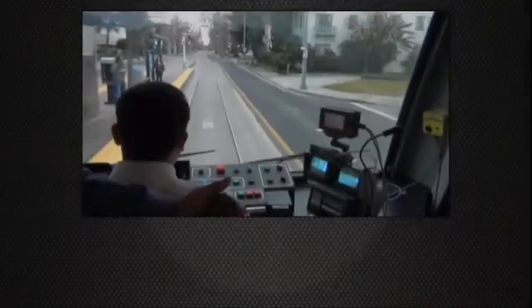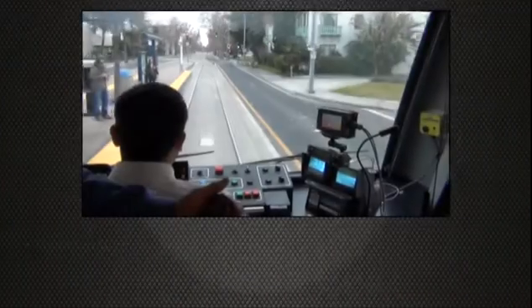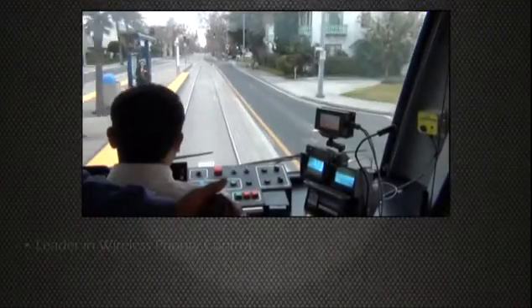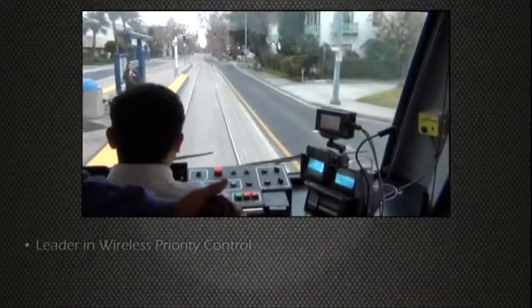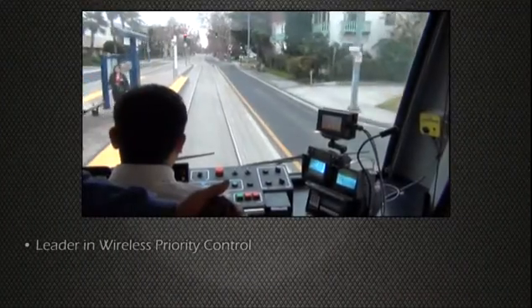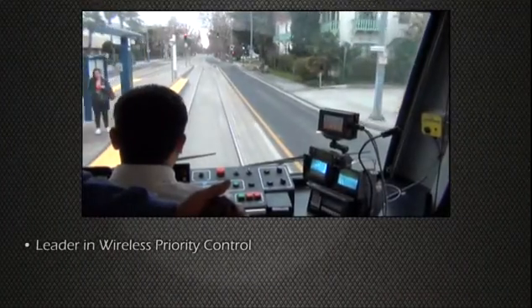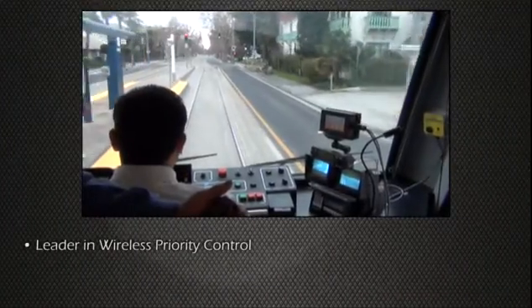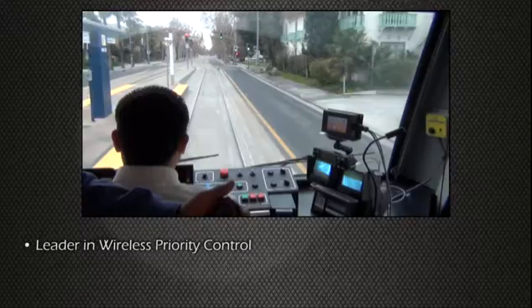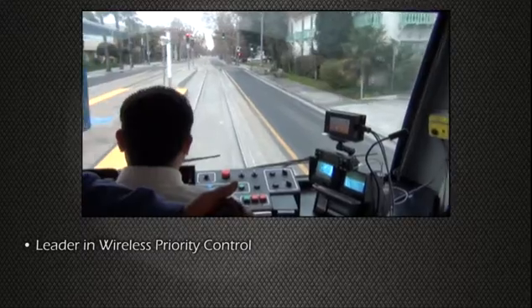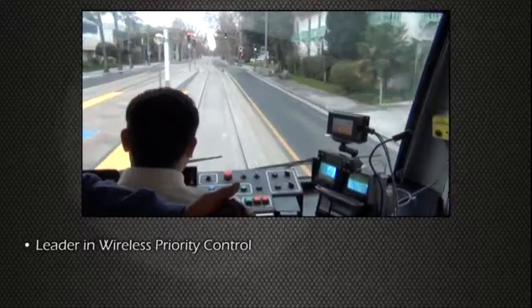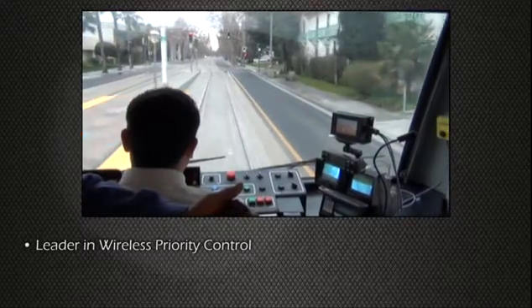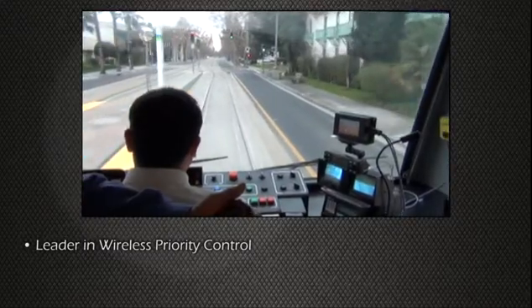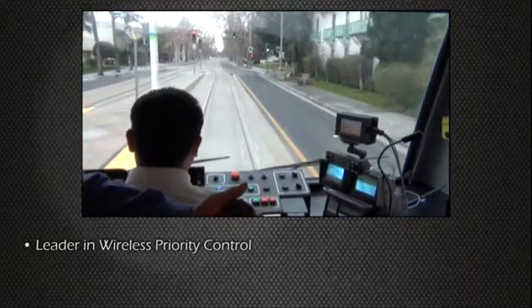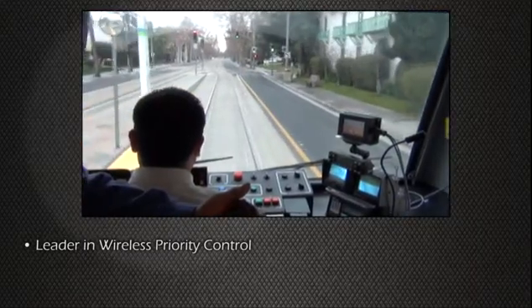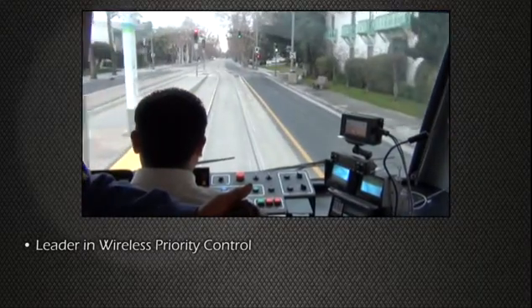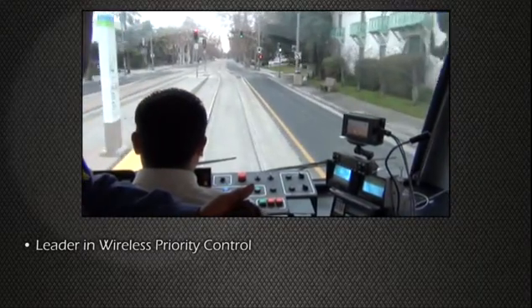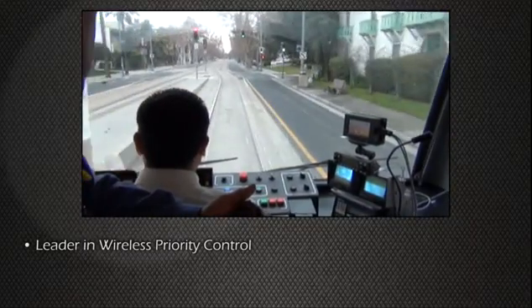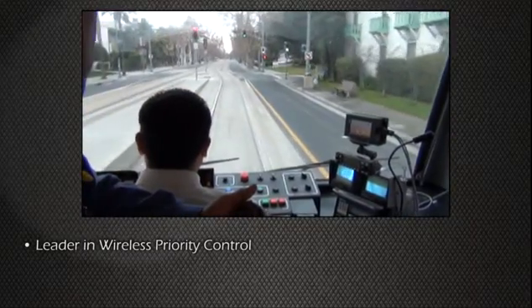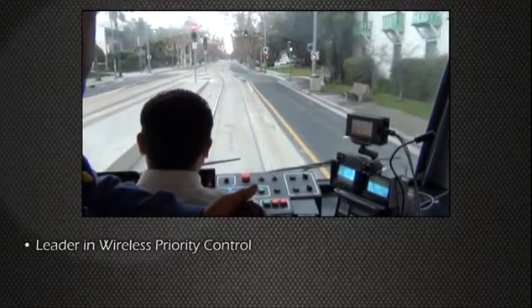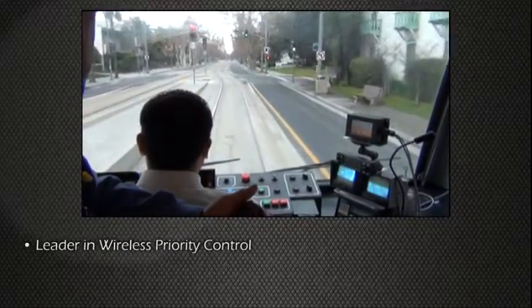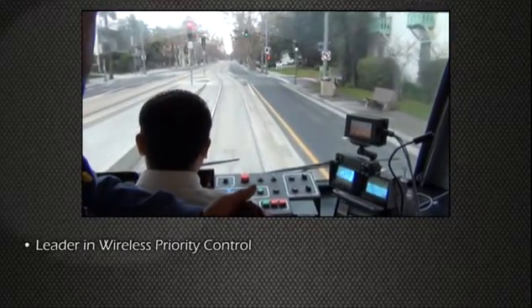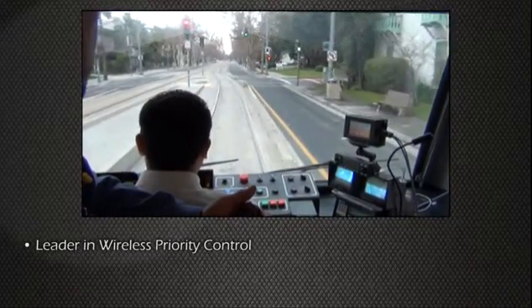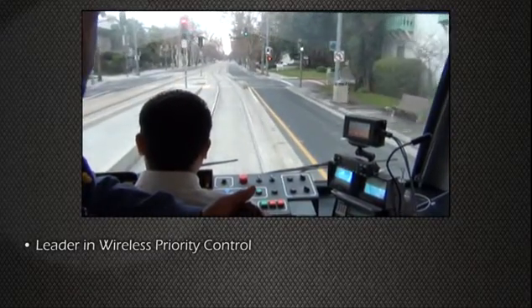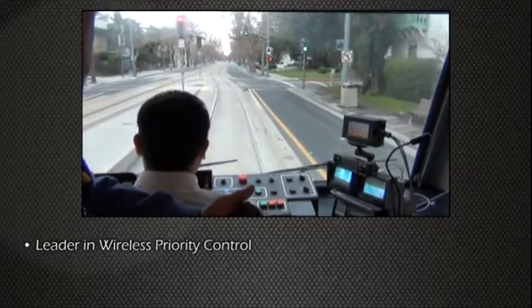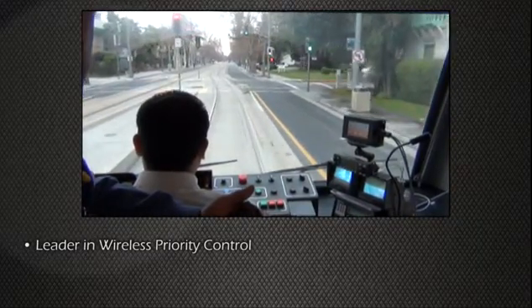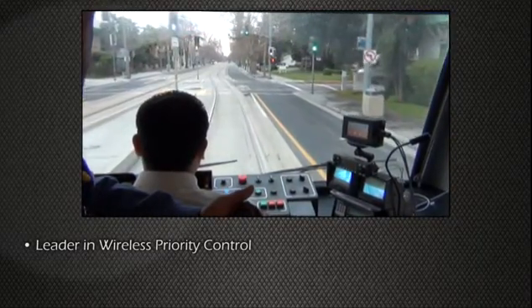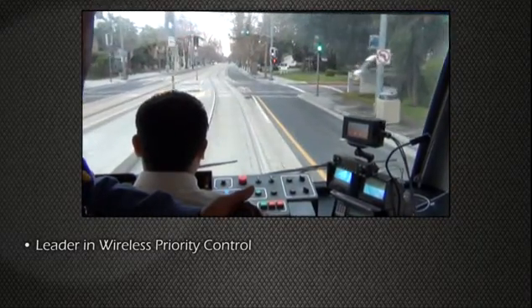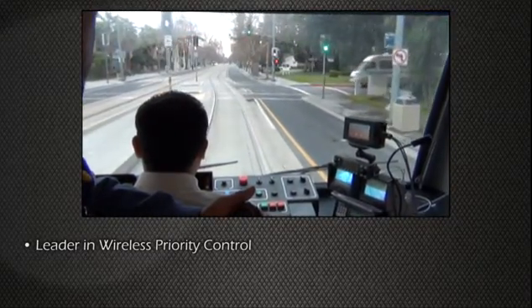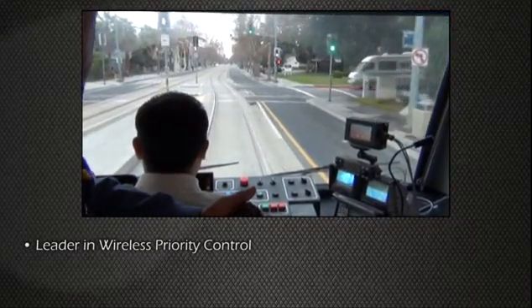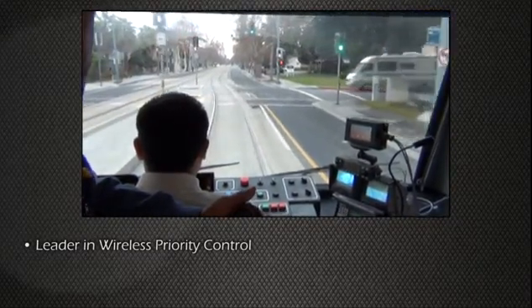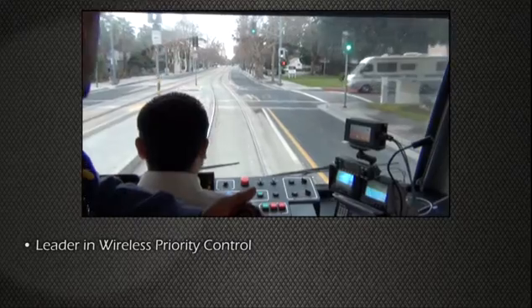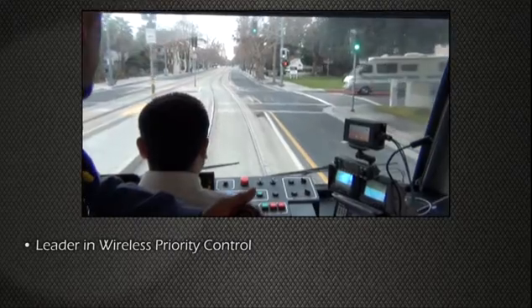Since it was first demonstrated in 1987, Amtrak has been the technology leader in wireless signal priority control systems.